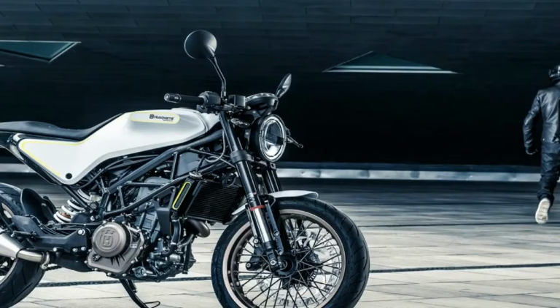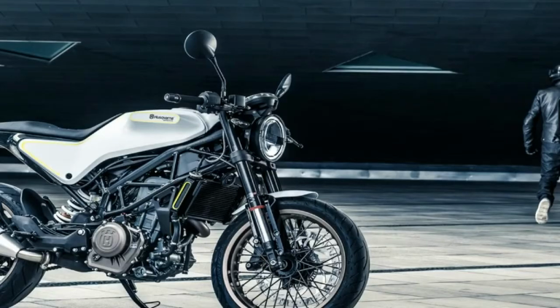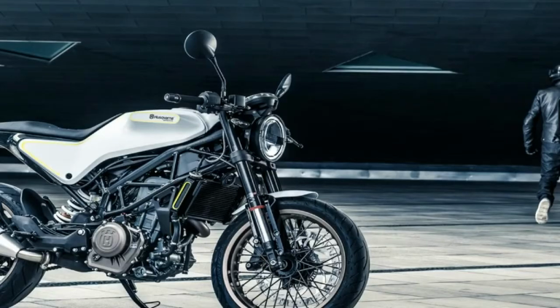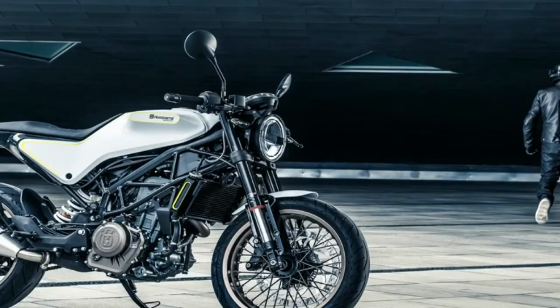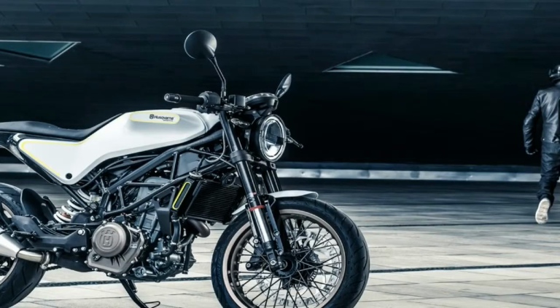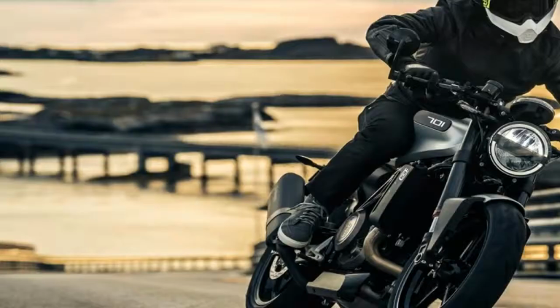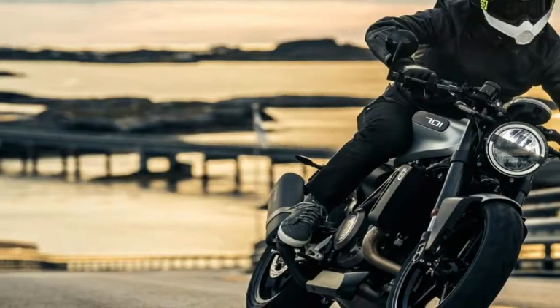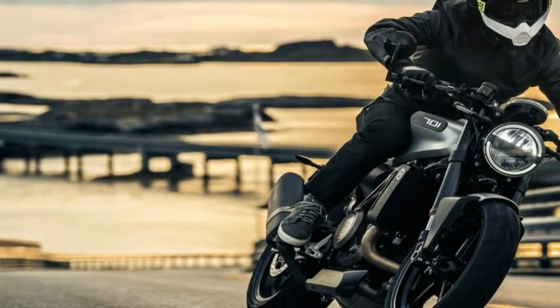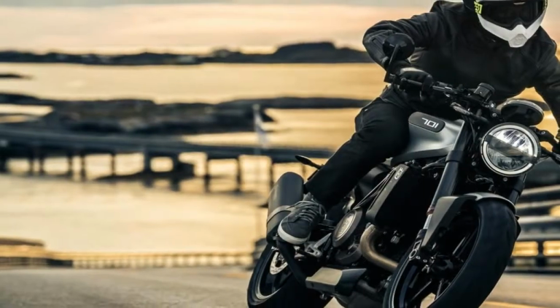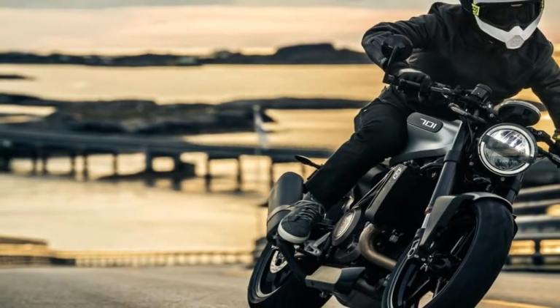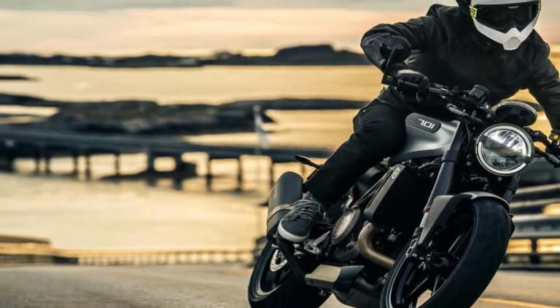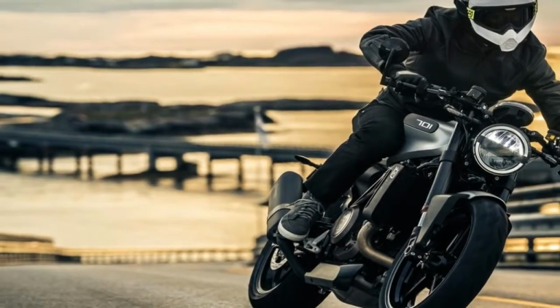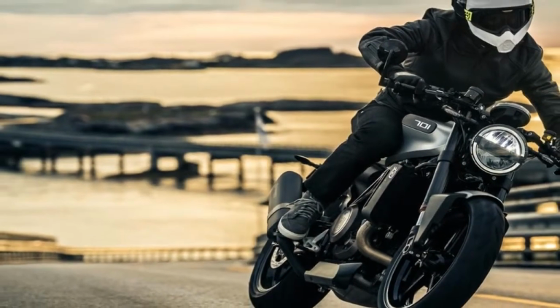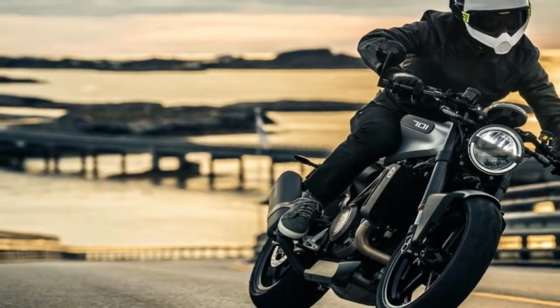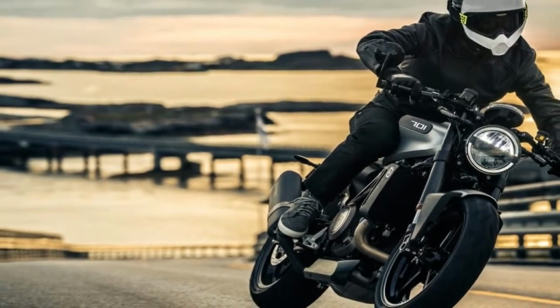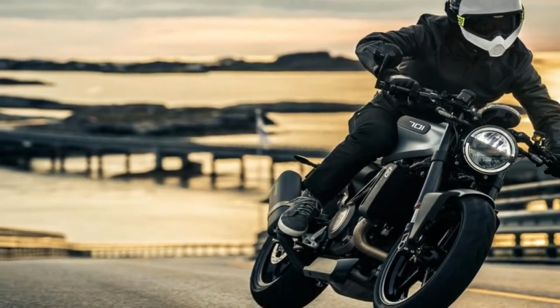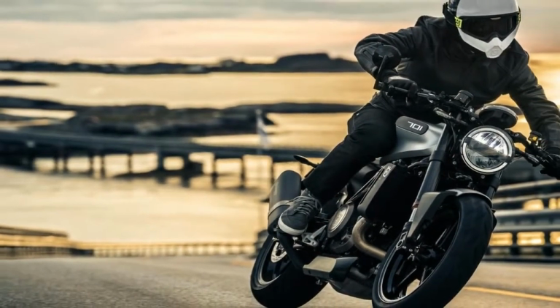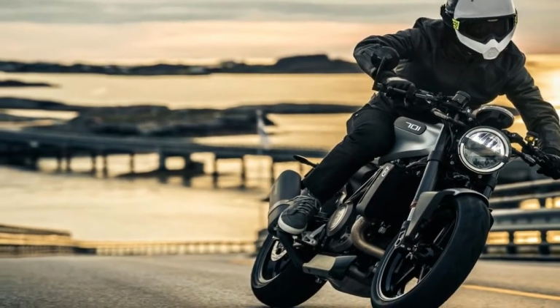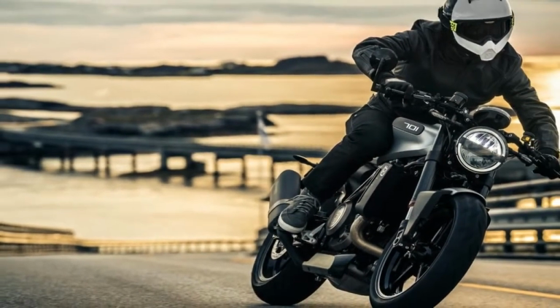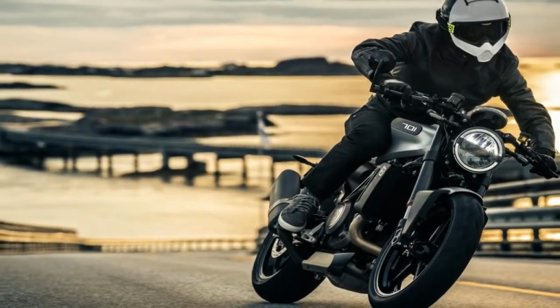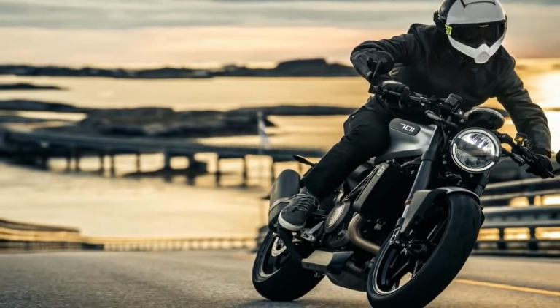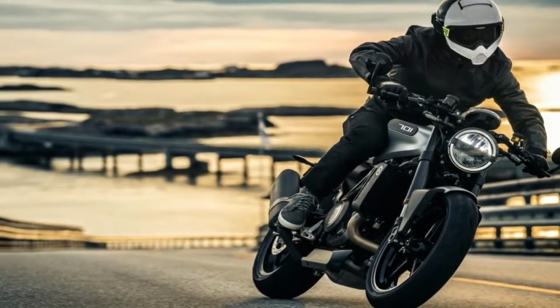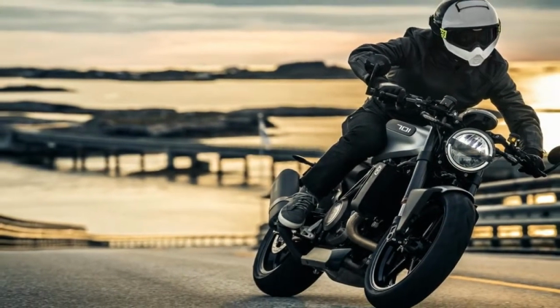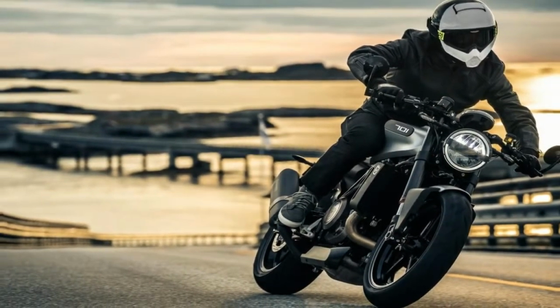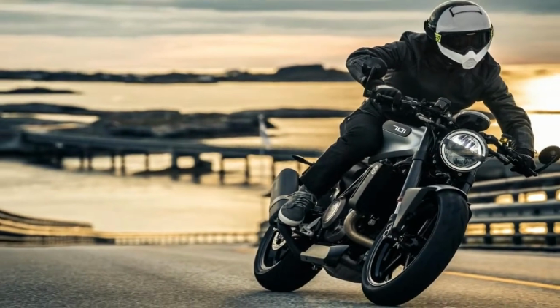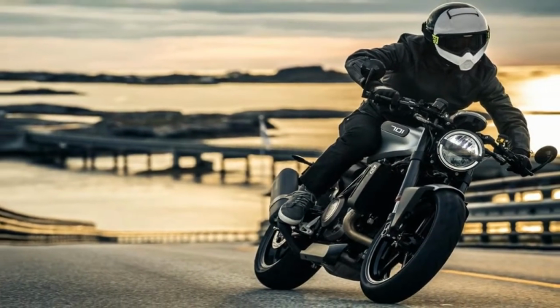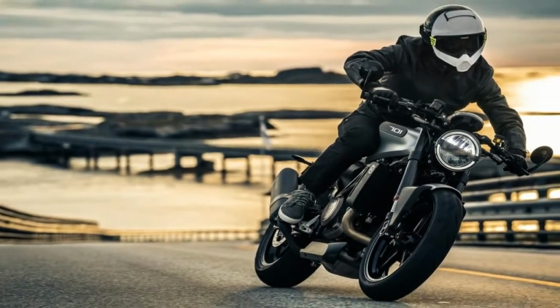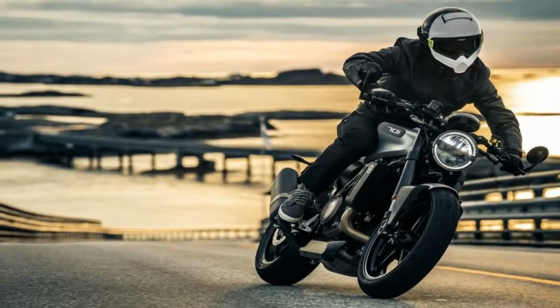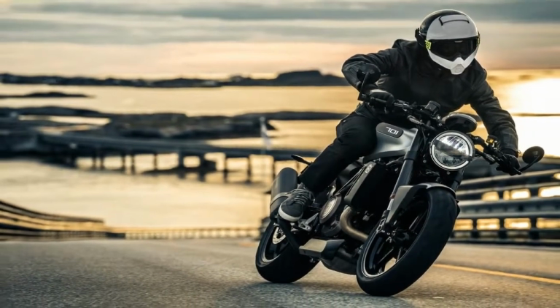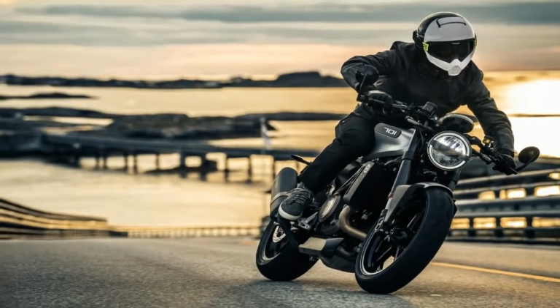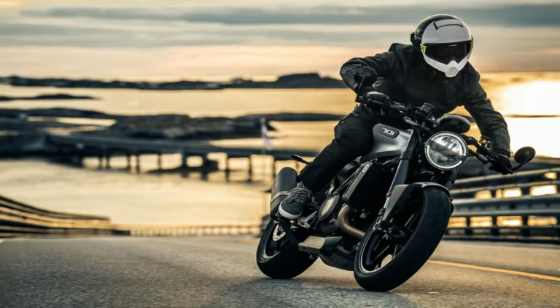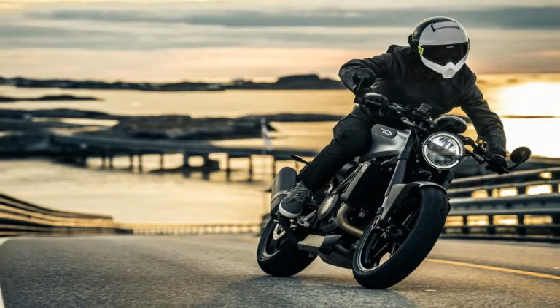This gives the bike a tight turning radius — just what you want for tight parking lot maneuvers and U-turns.